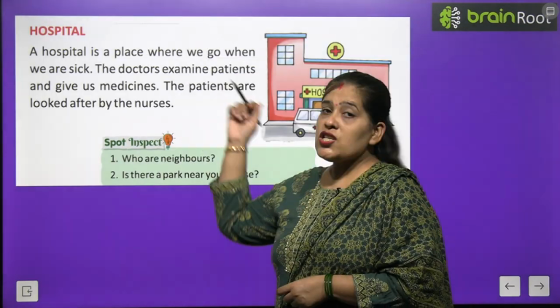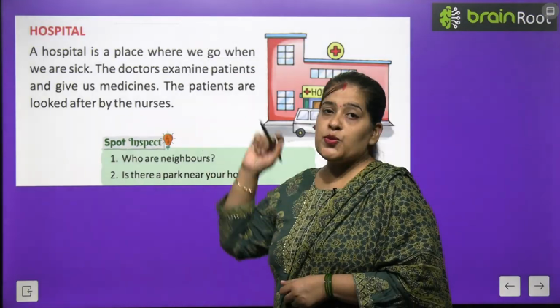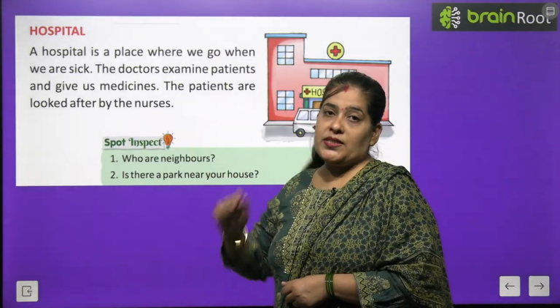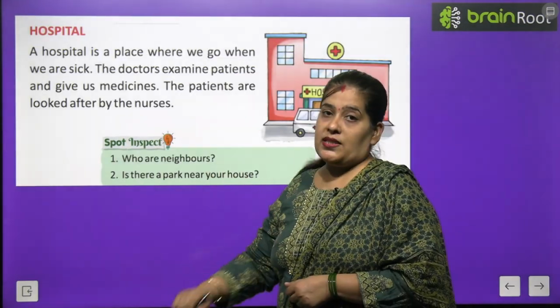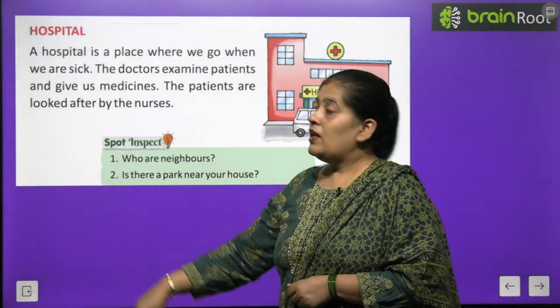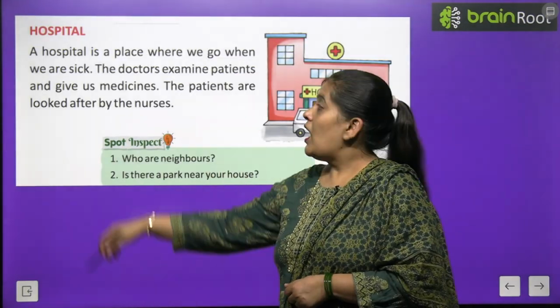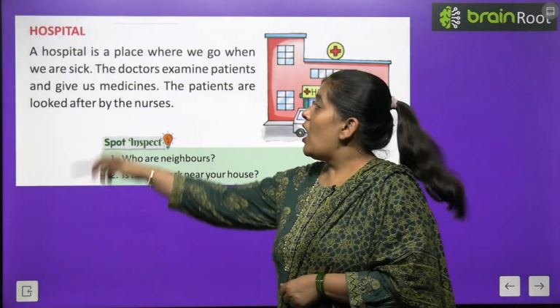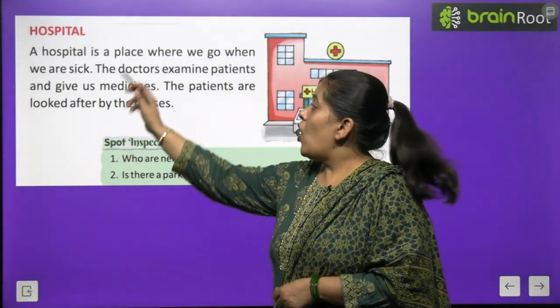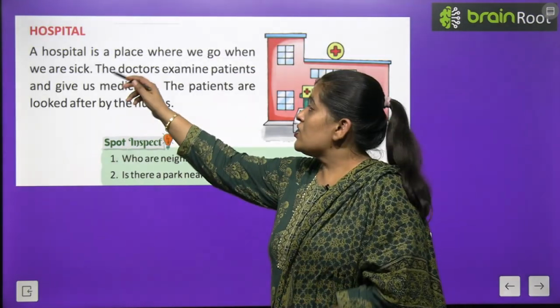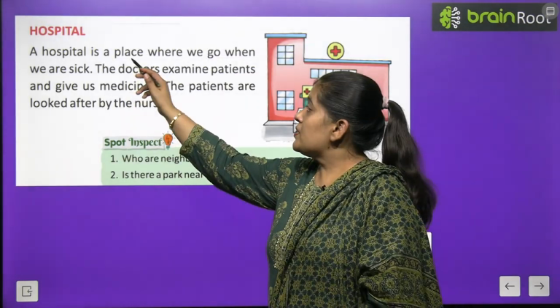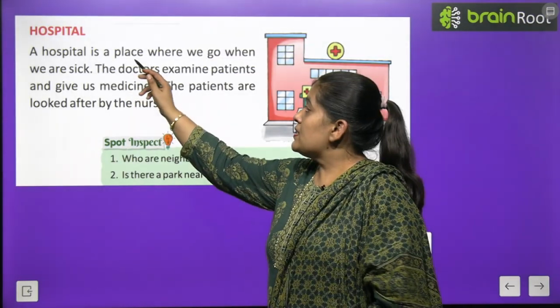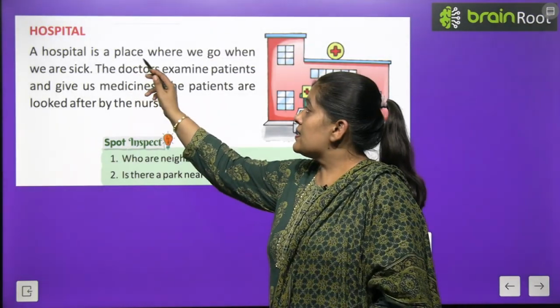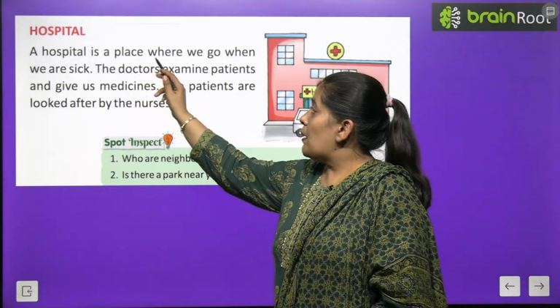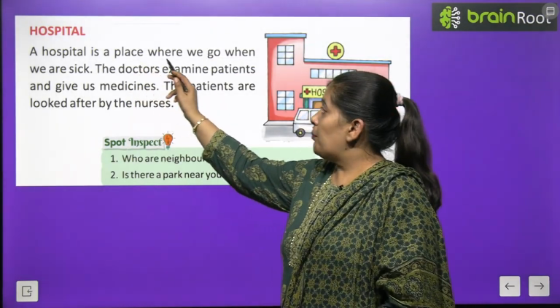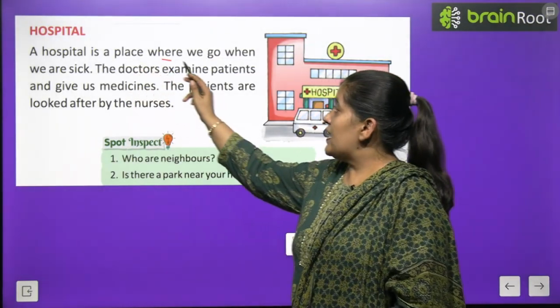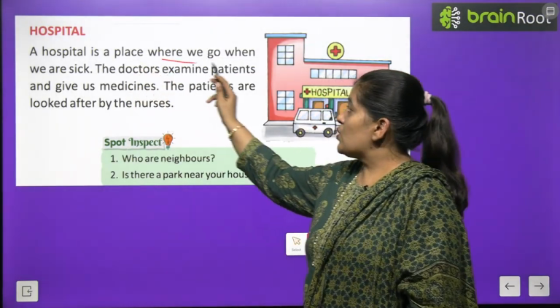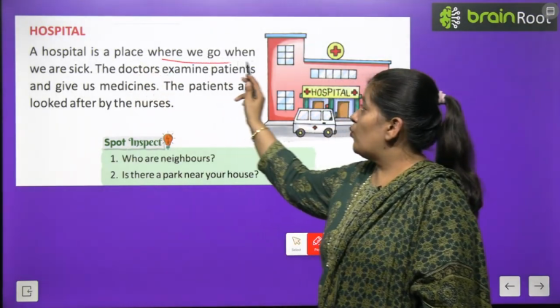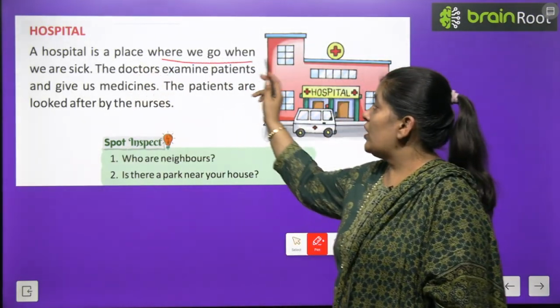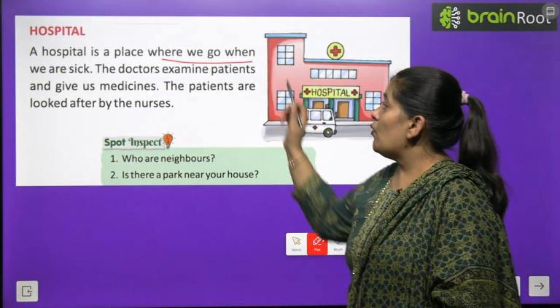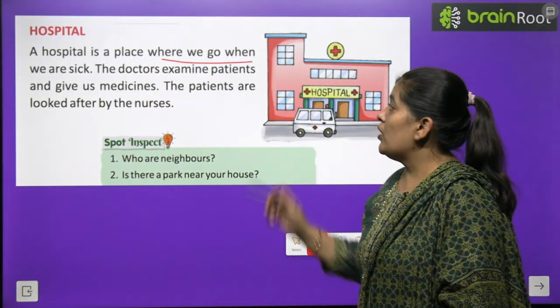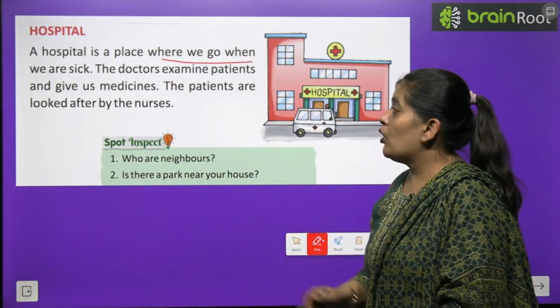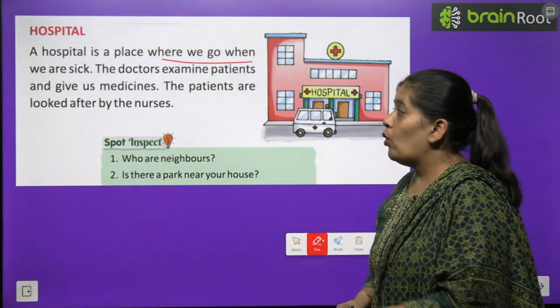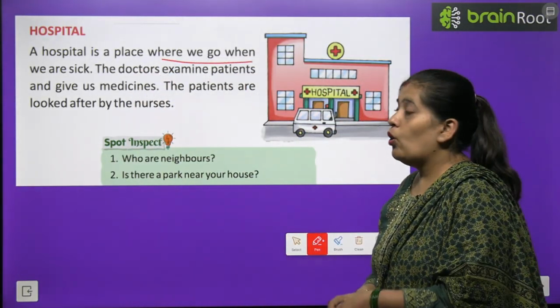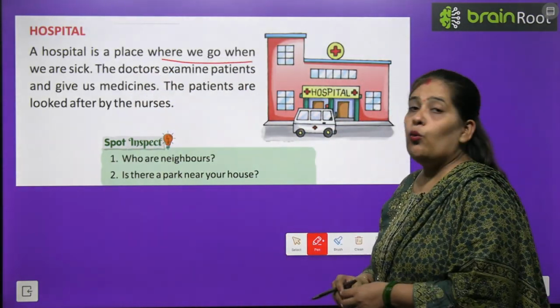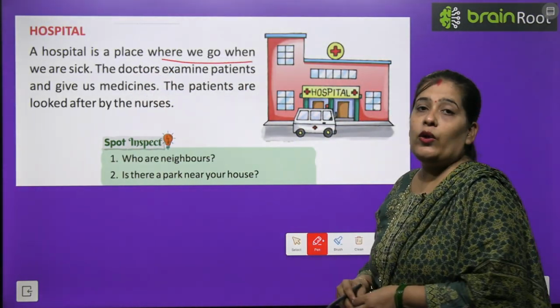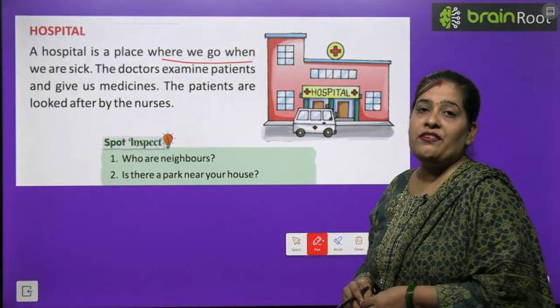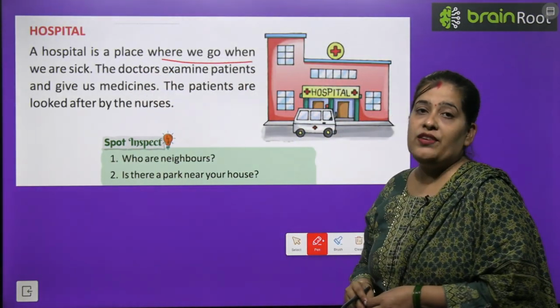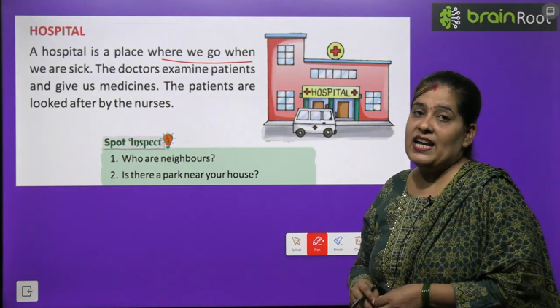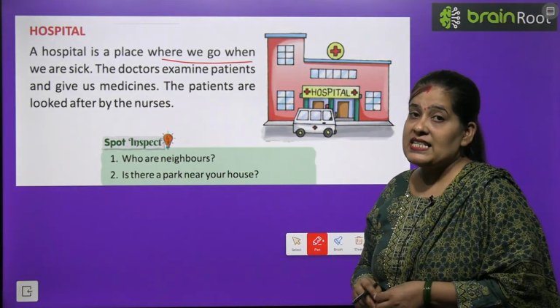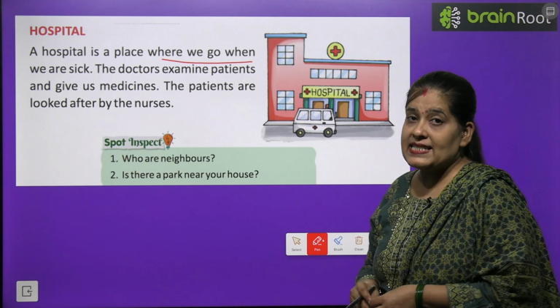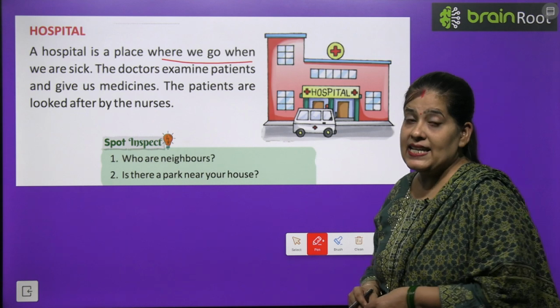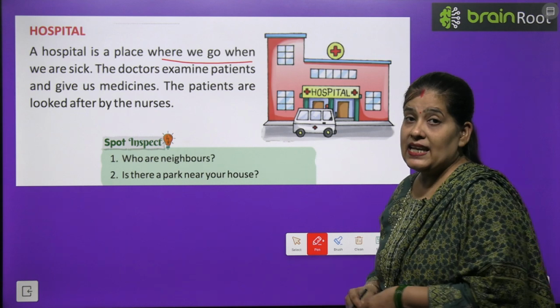Hospital — a hospital is a place where we go when we are sick.